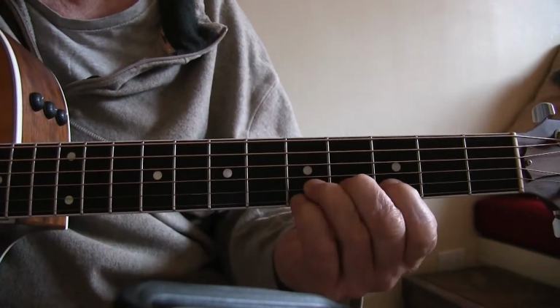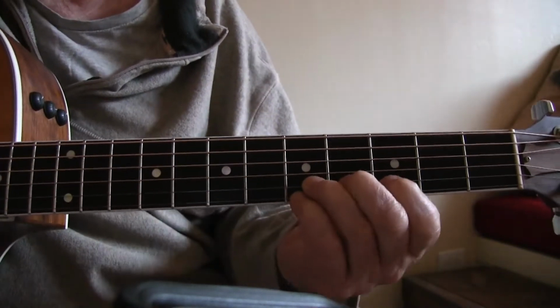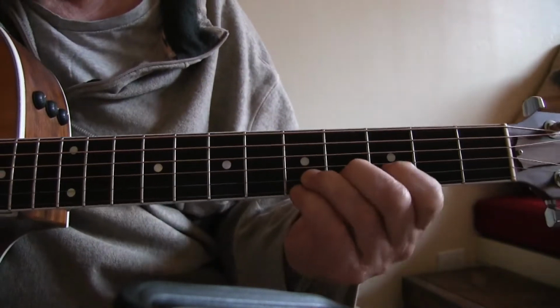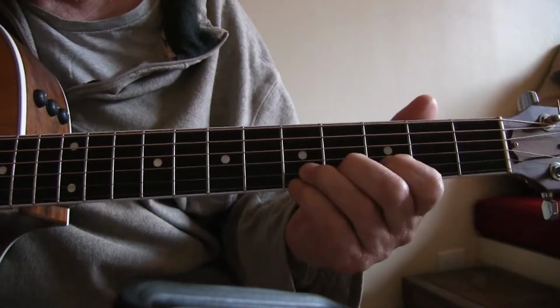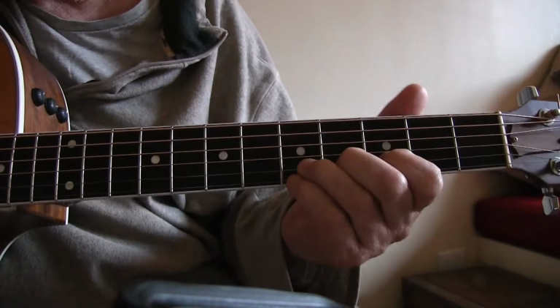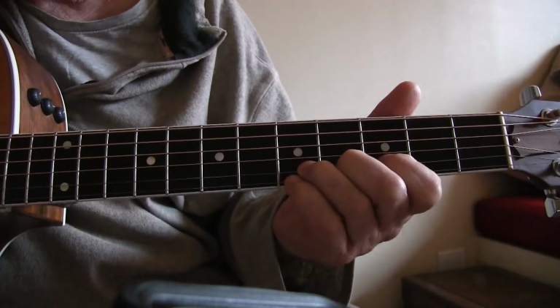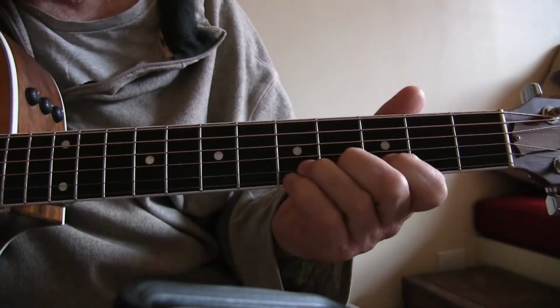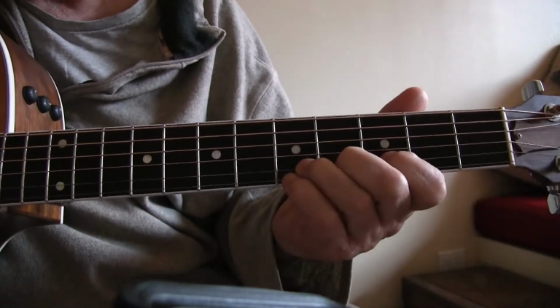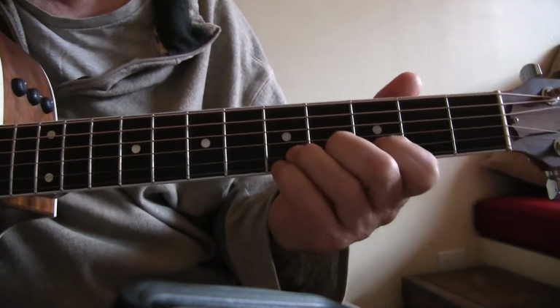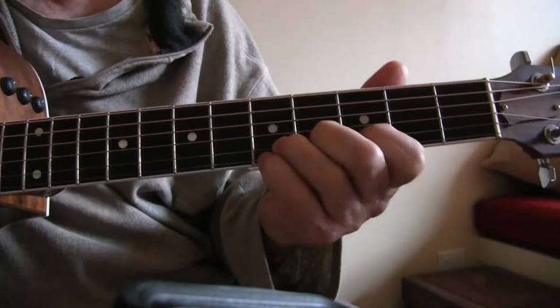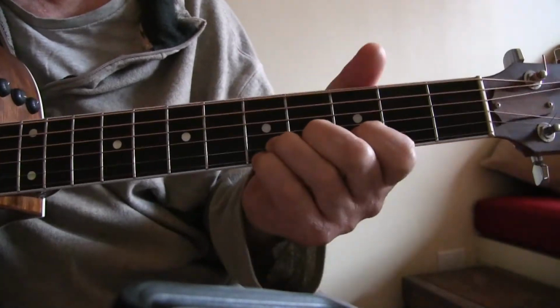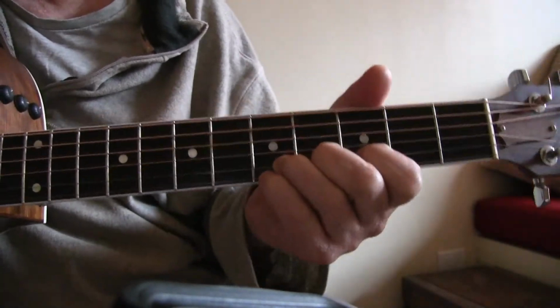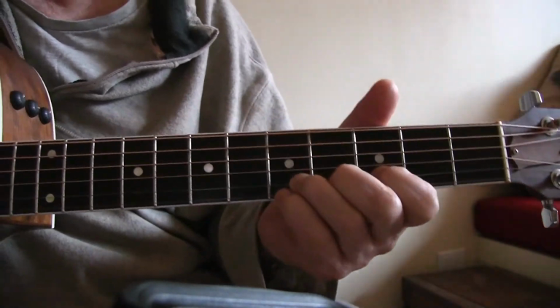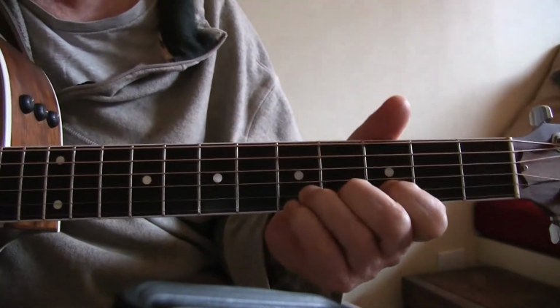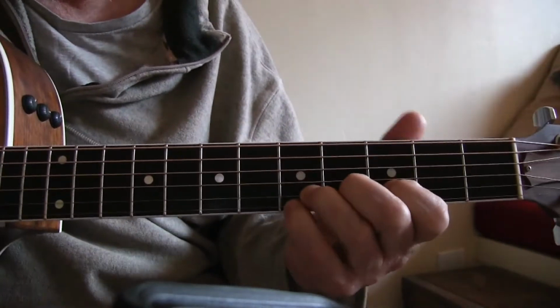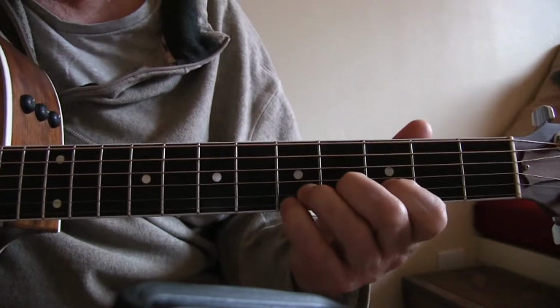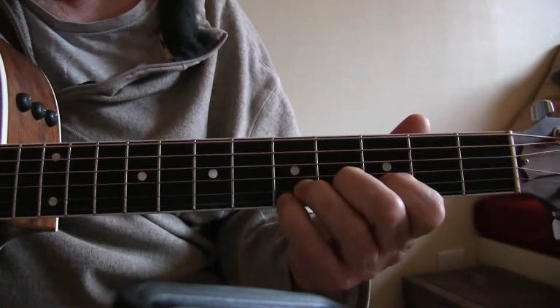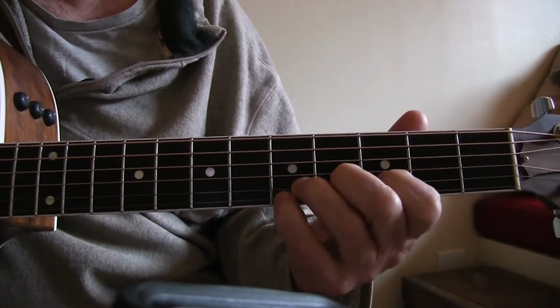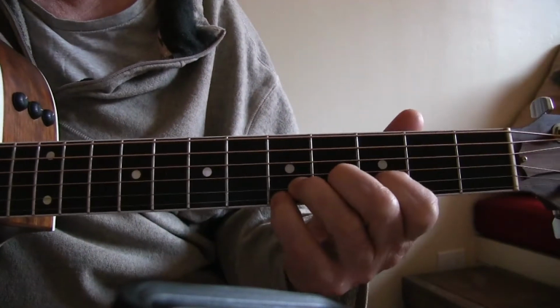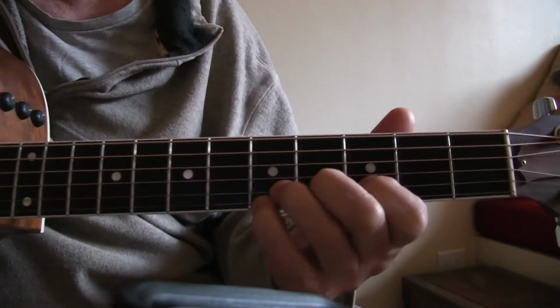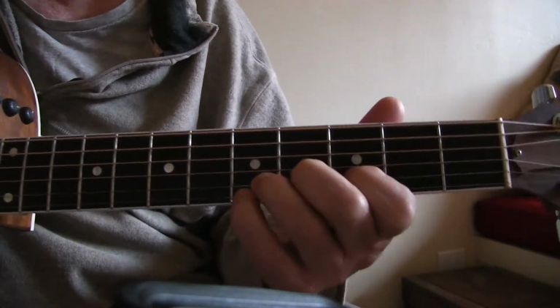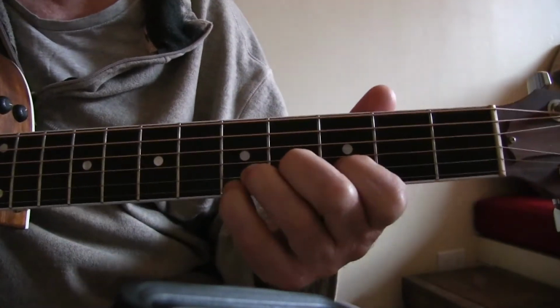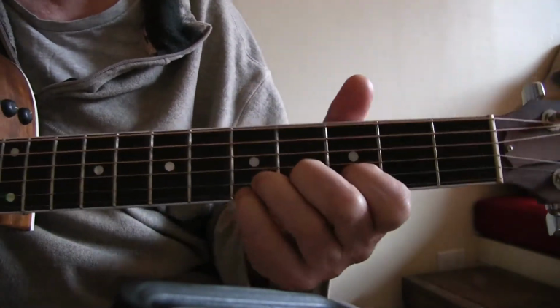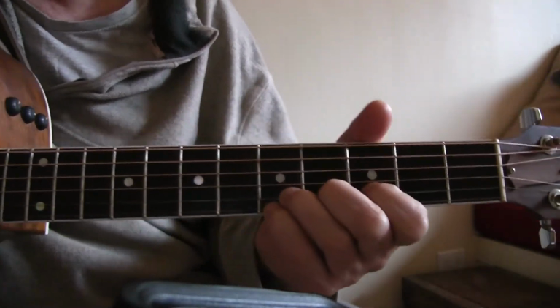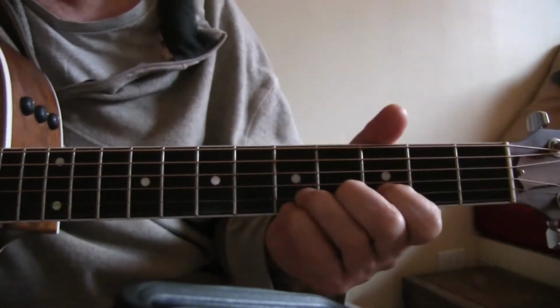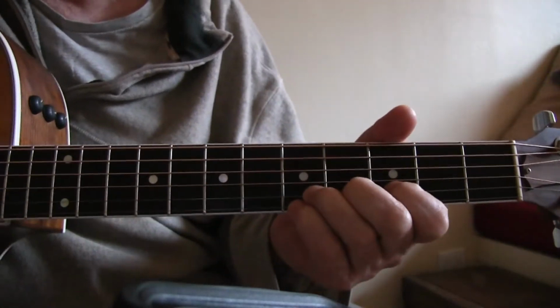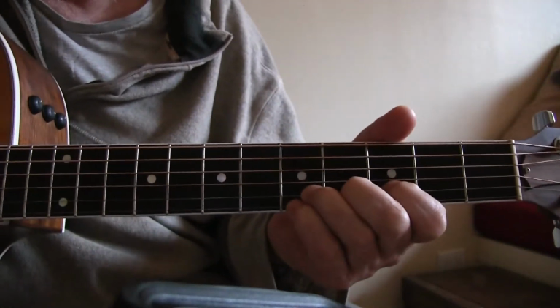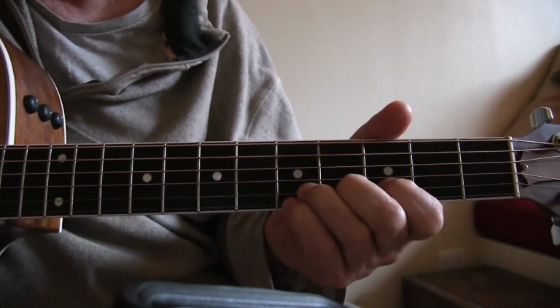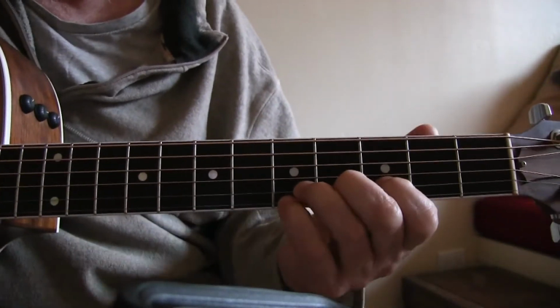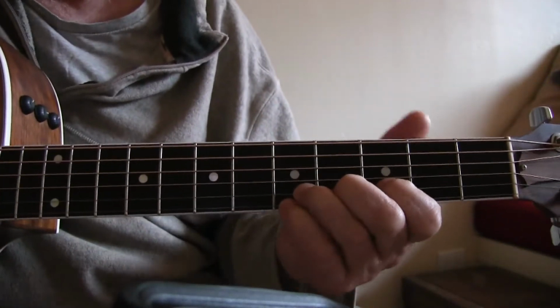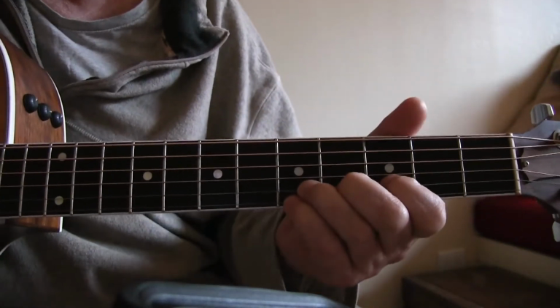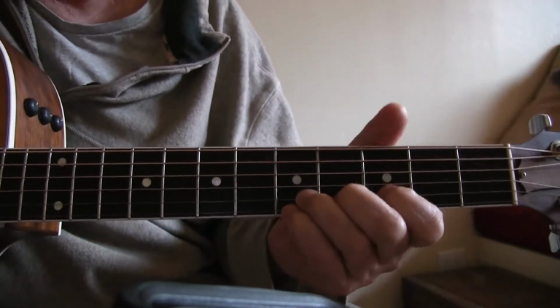Another variation I like: I'll bend up the pinky too — bend everything up together.